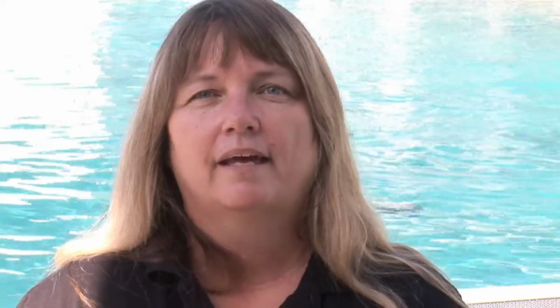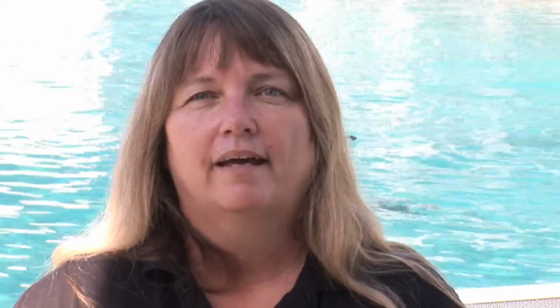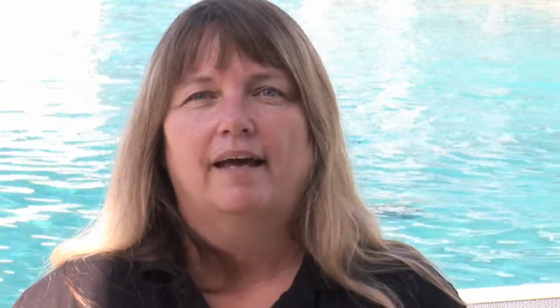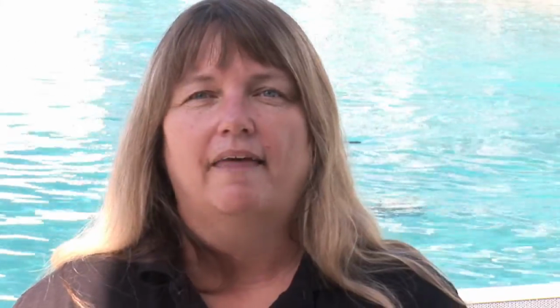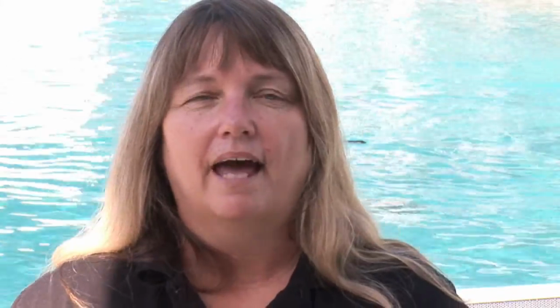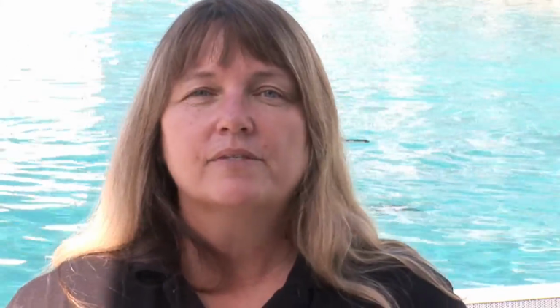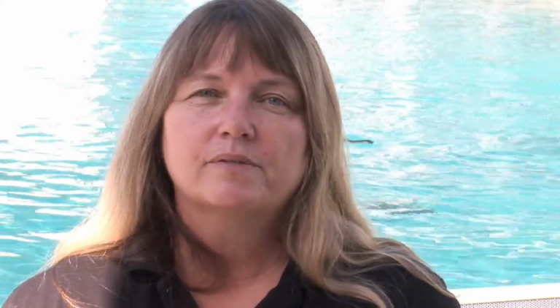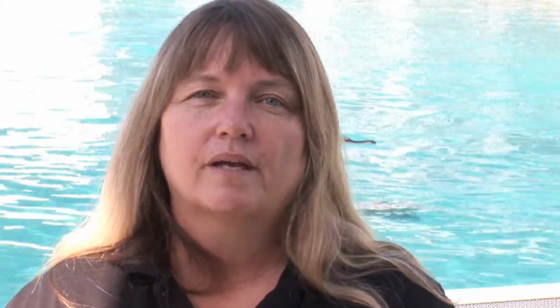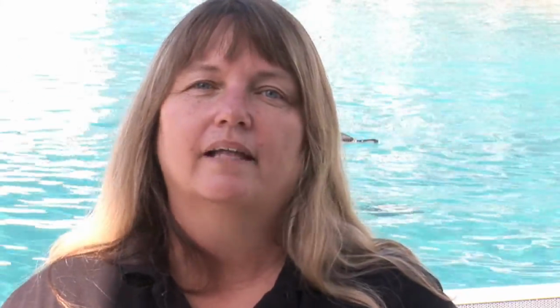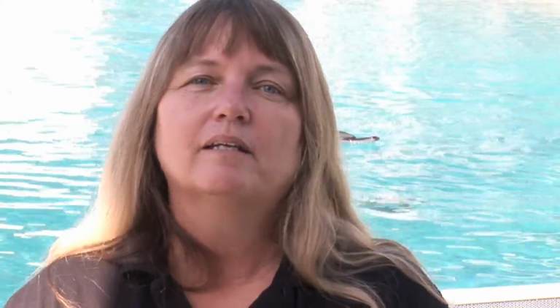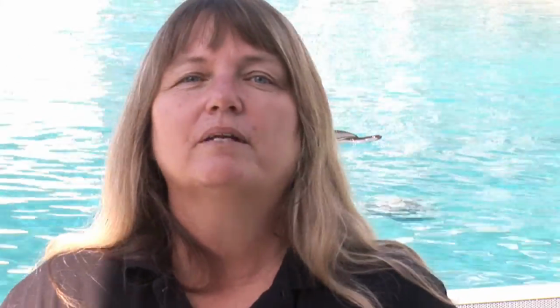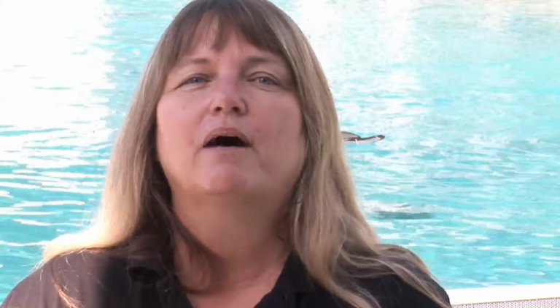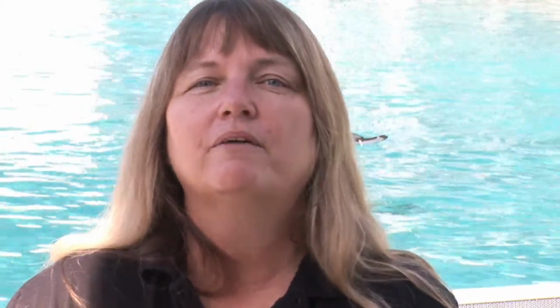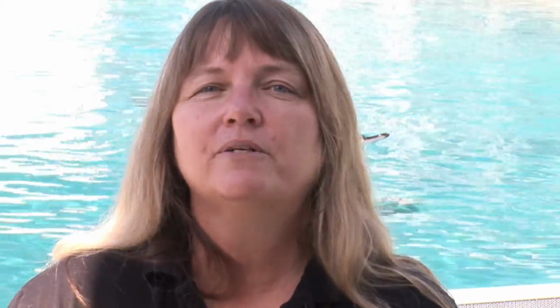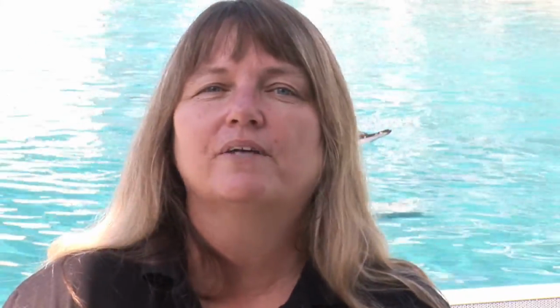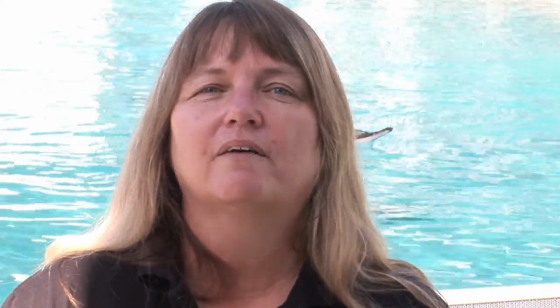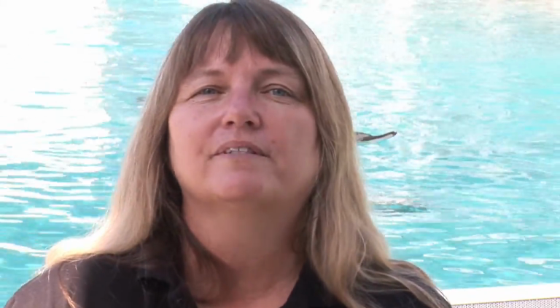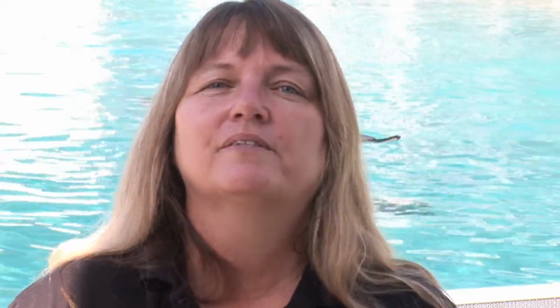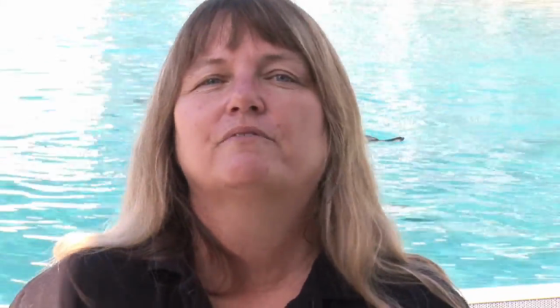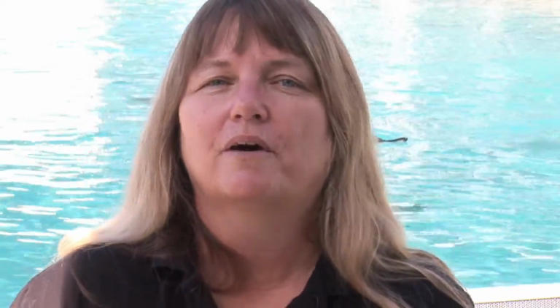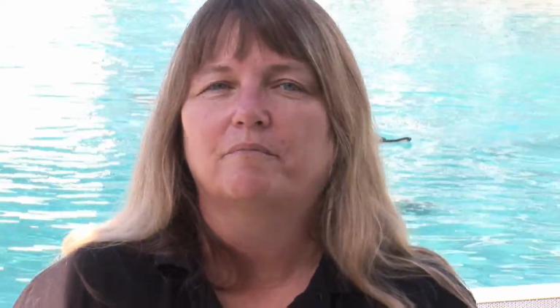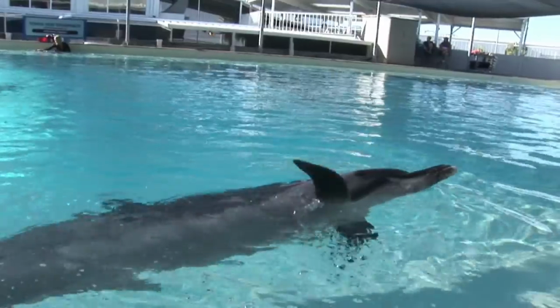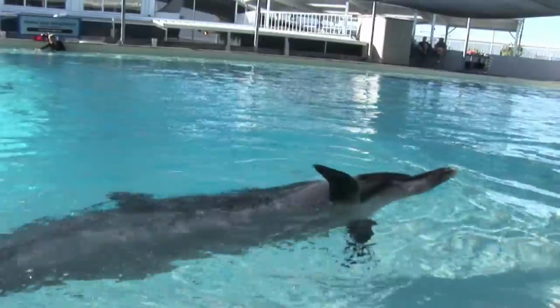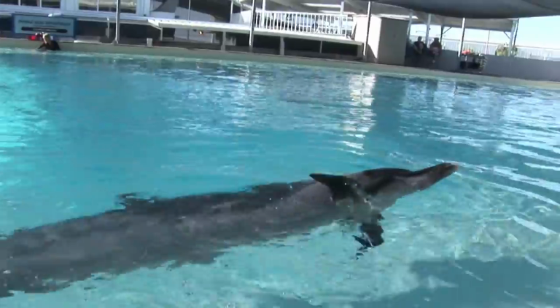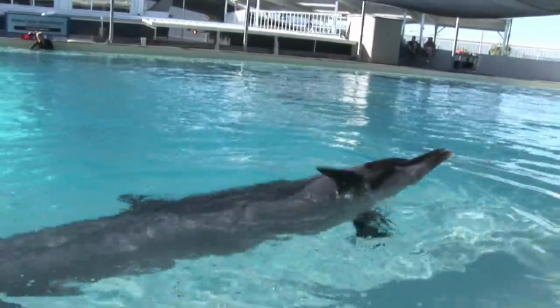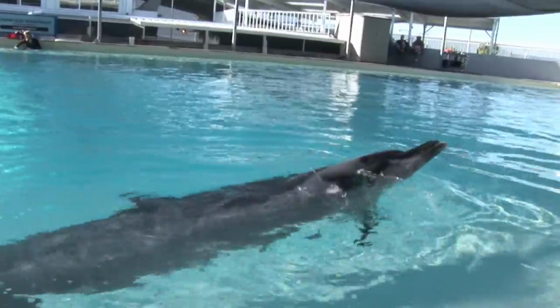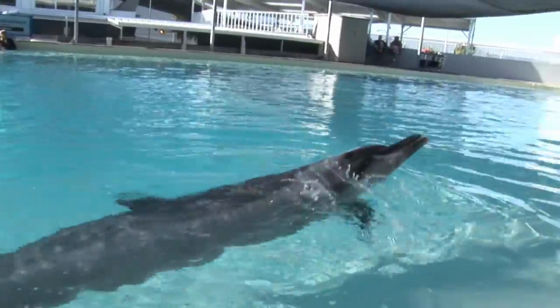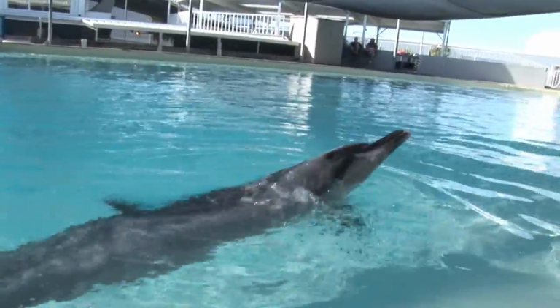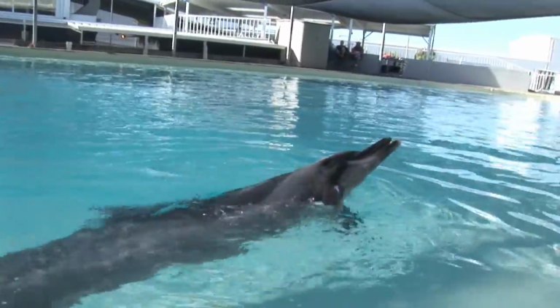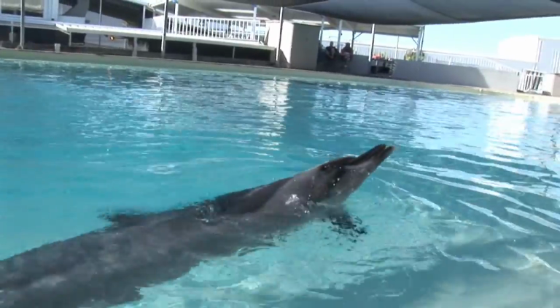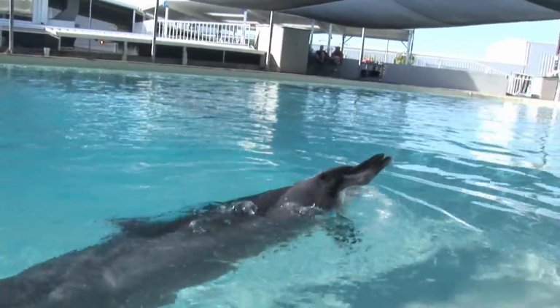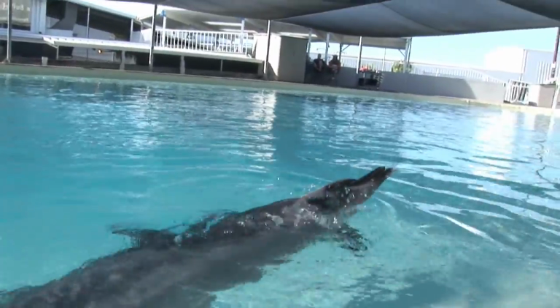And that's a little bit about rough tooth dolphins from Milt Marine Laboratory in Sarasota, Florida.